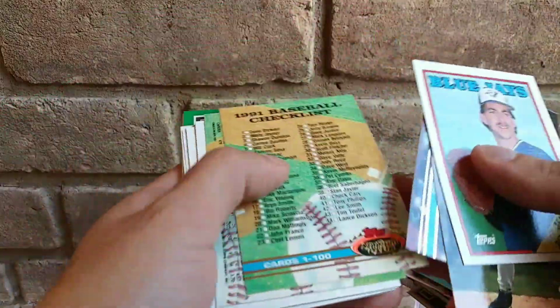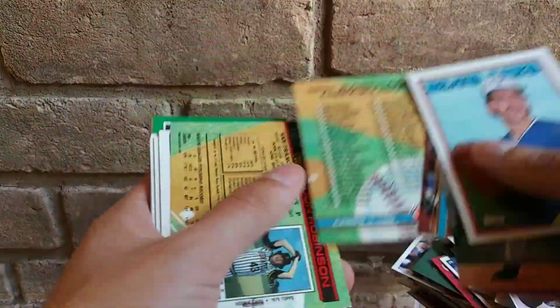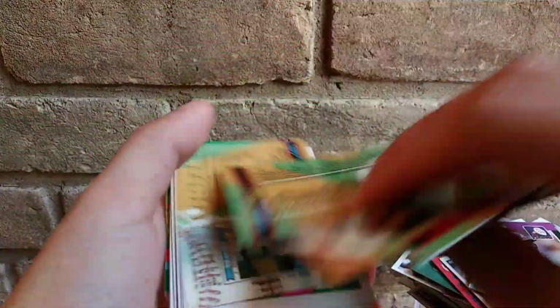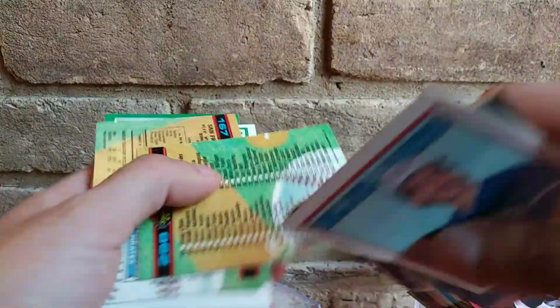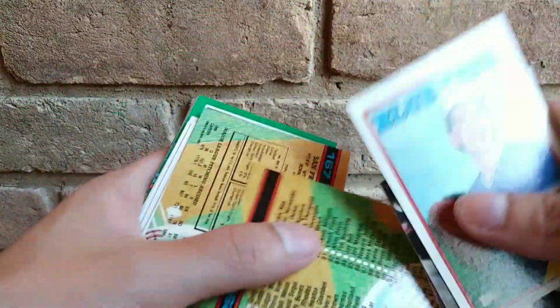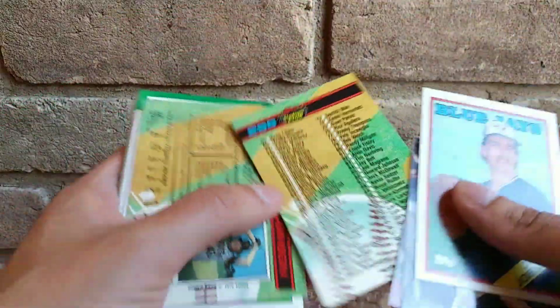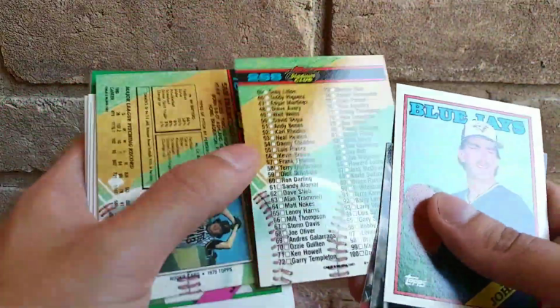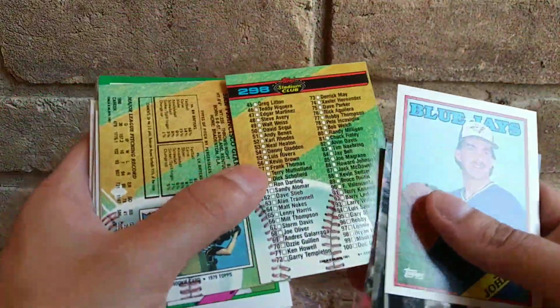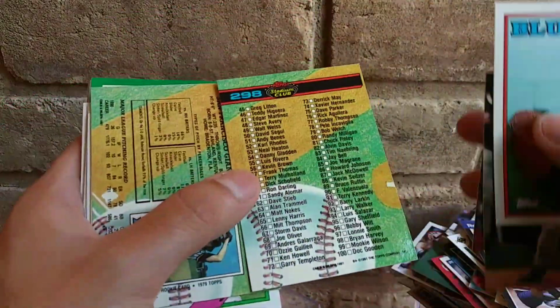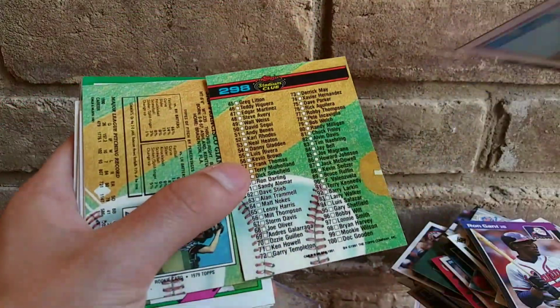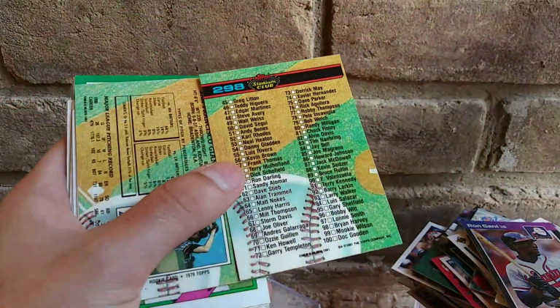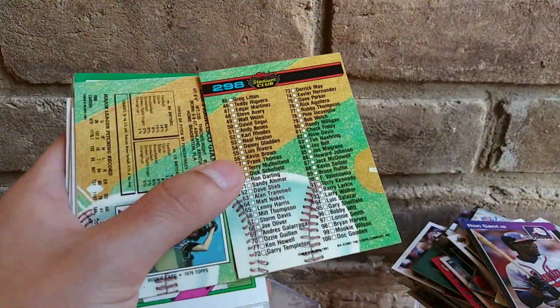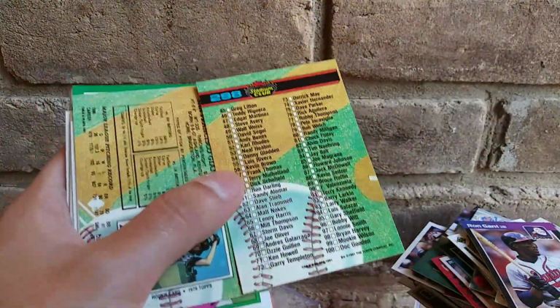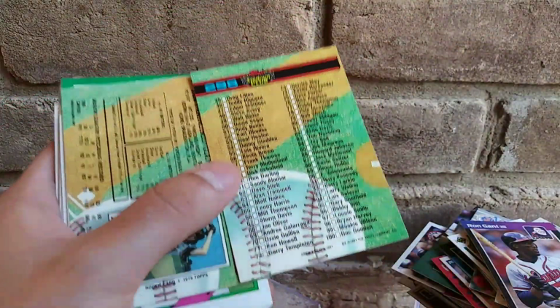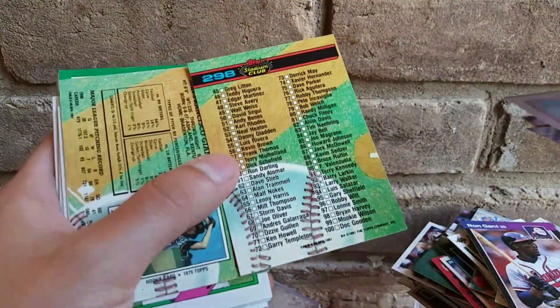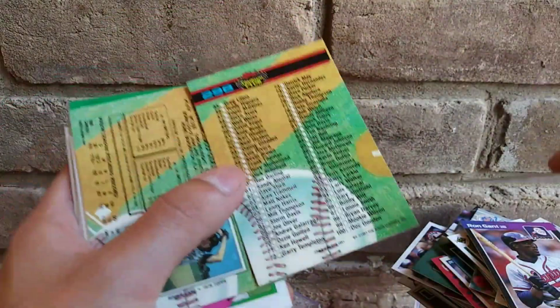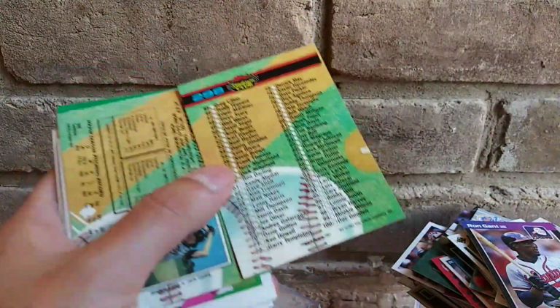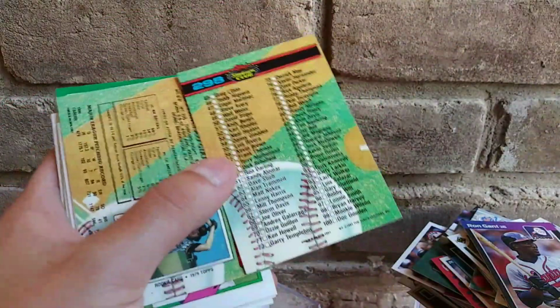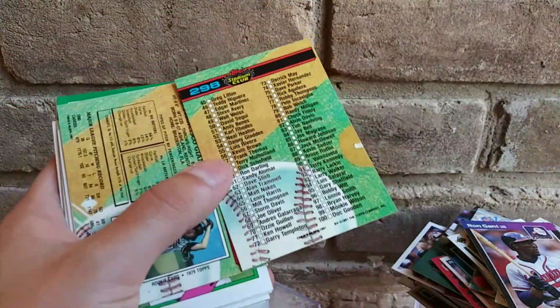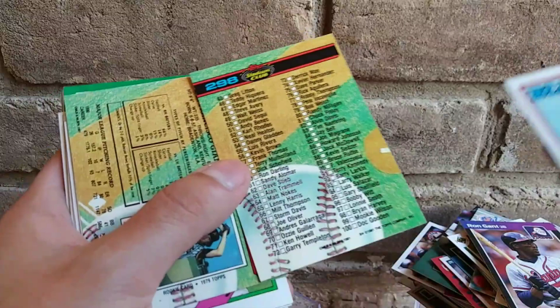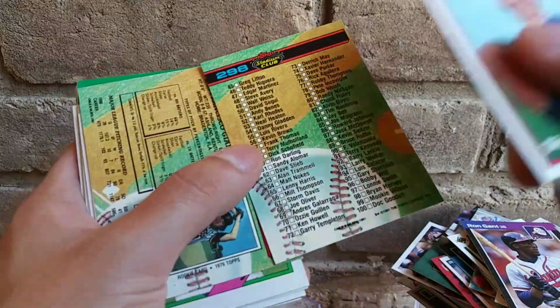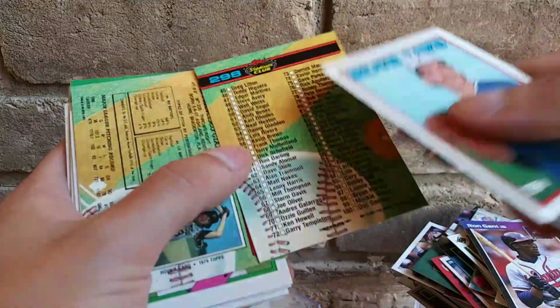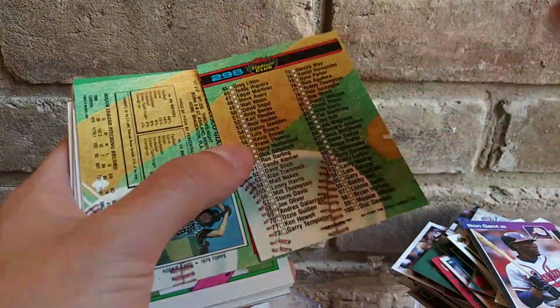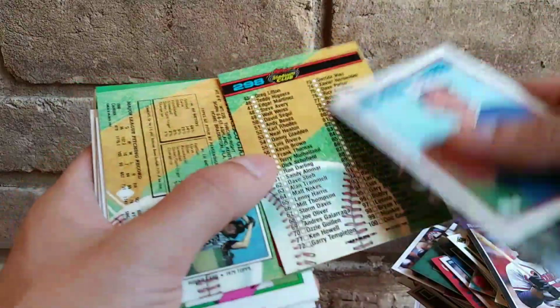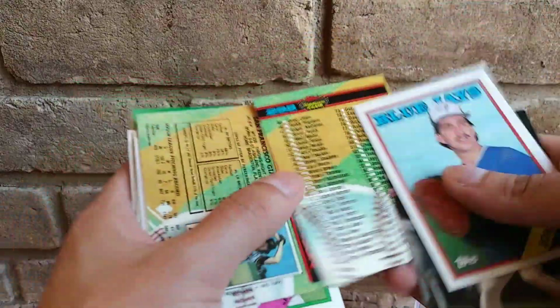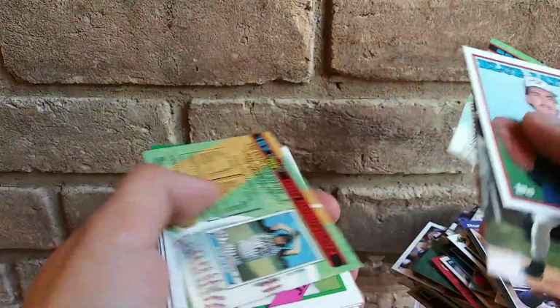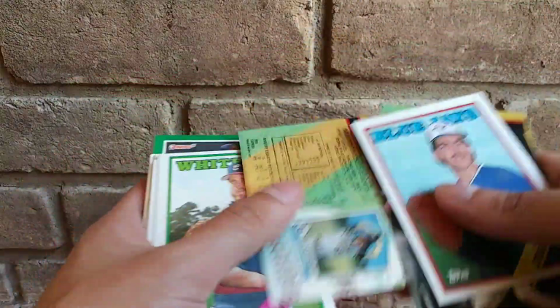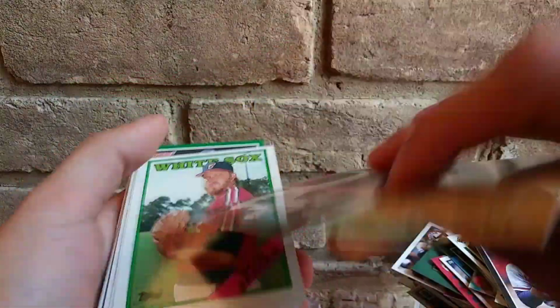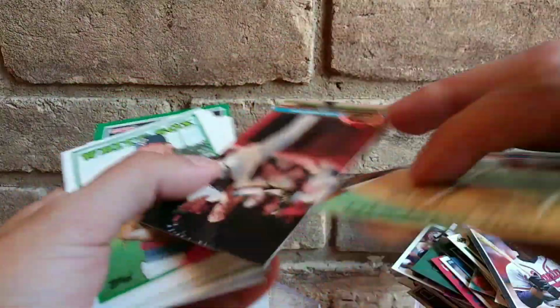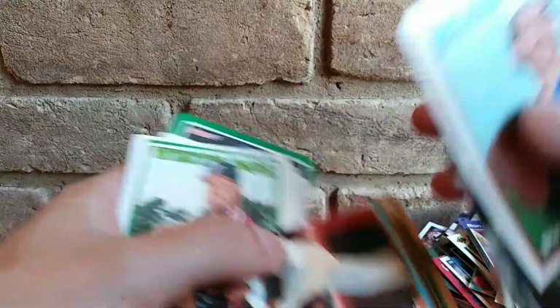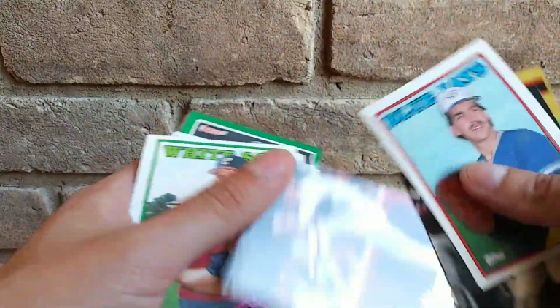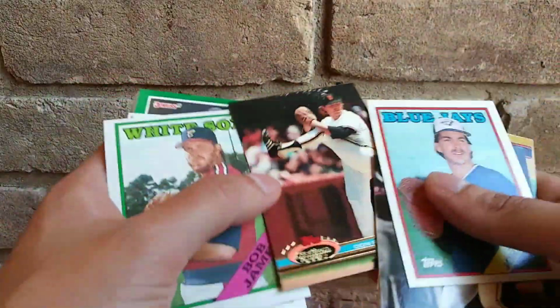Alright, we got a checklist — the best. Okay, that's the third best. Alright guys, the third best.